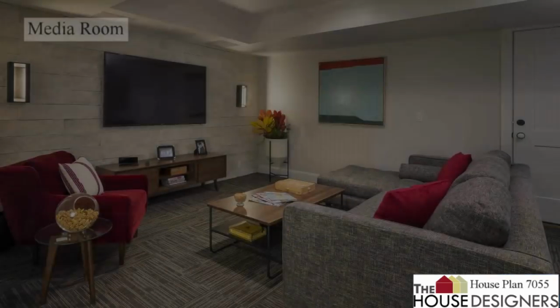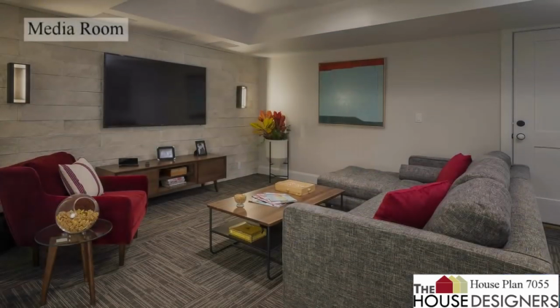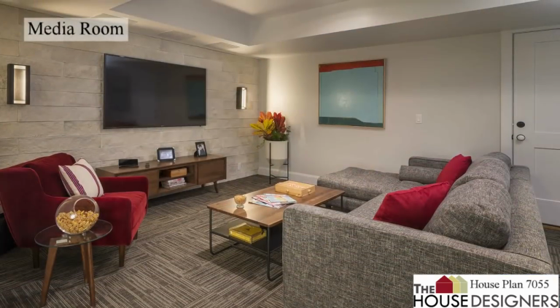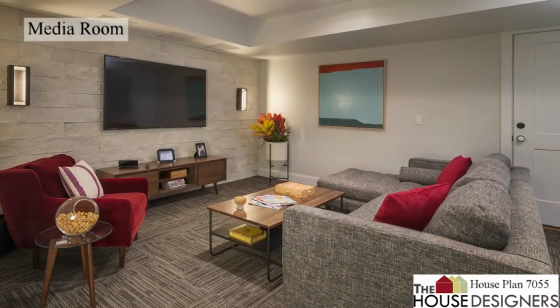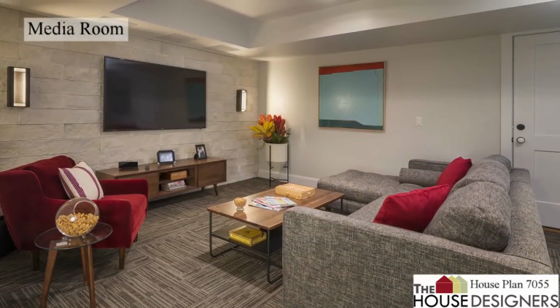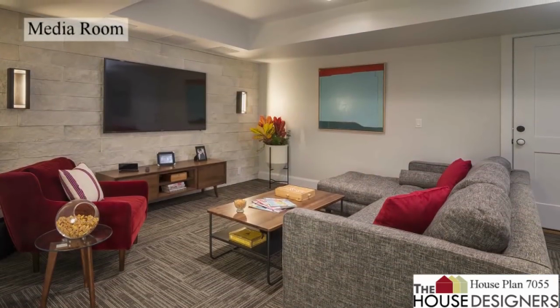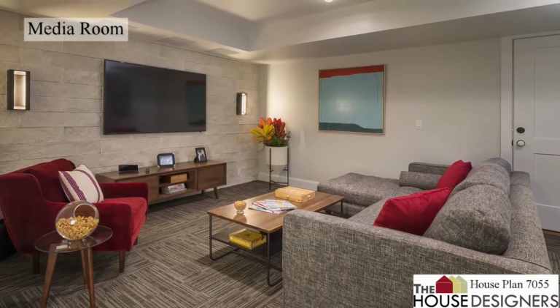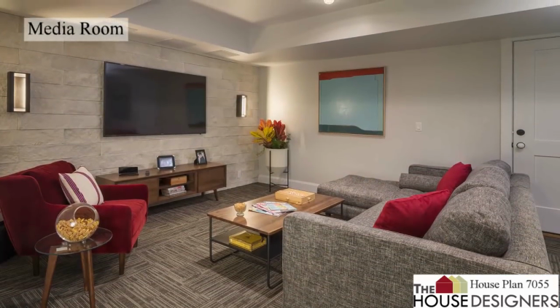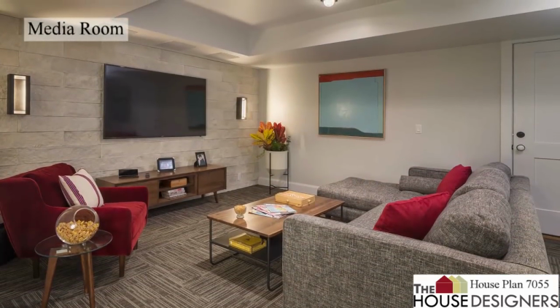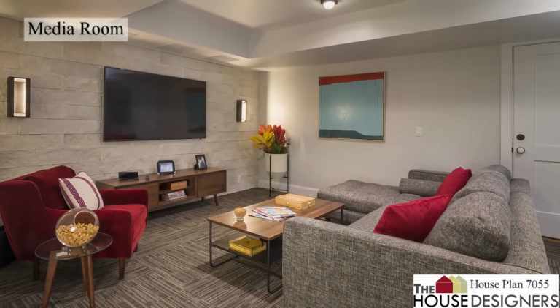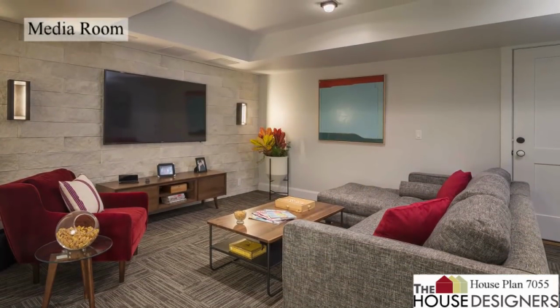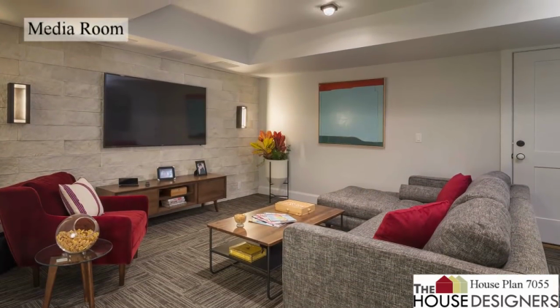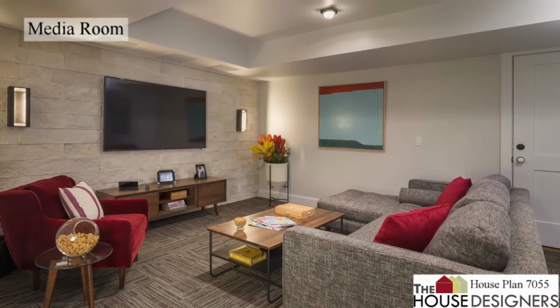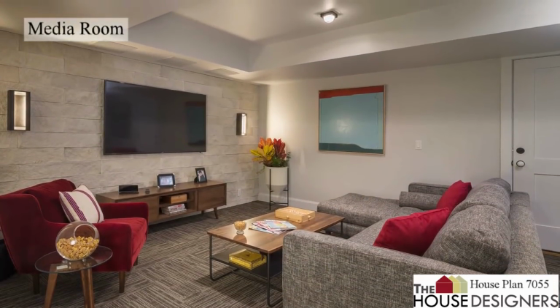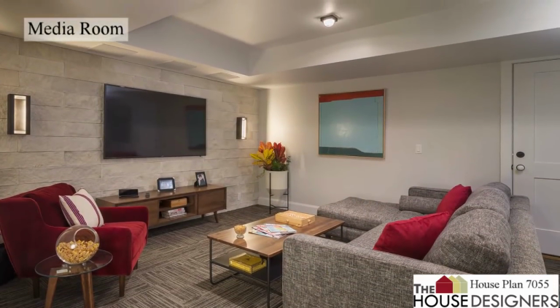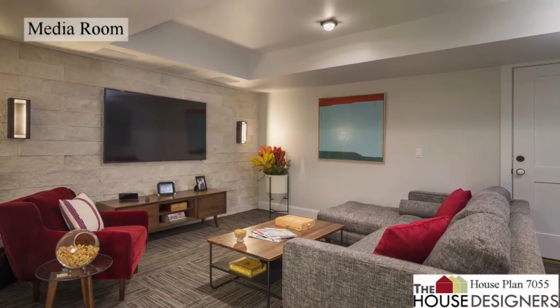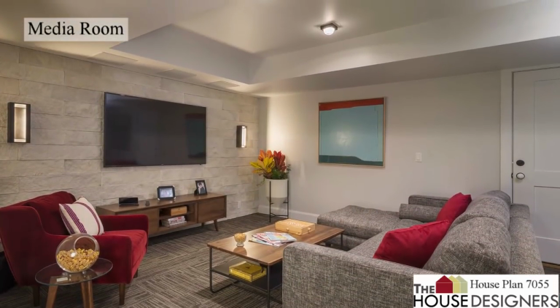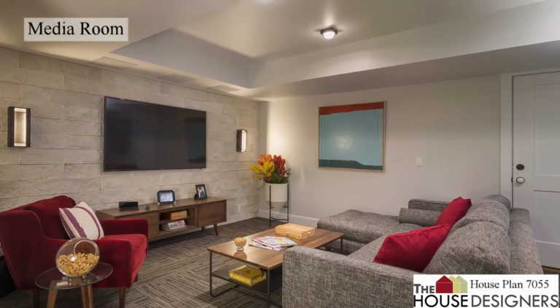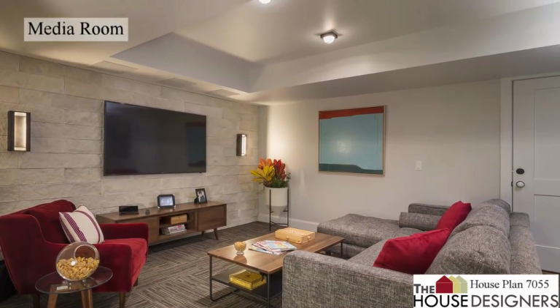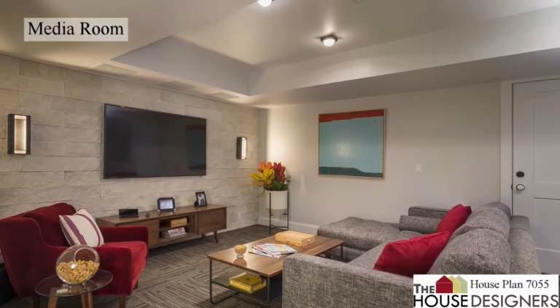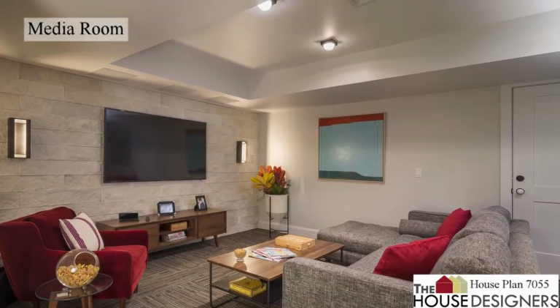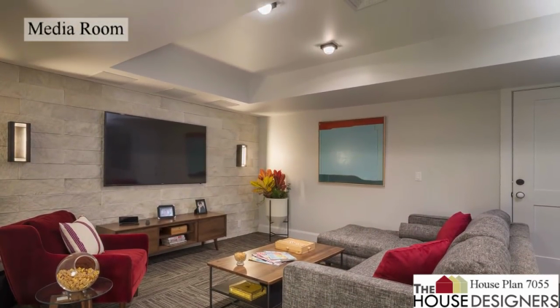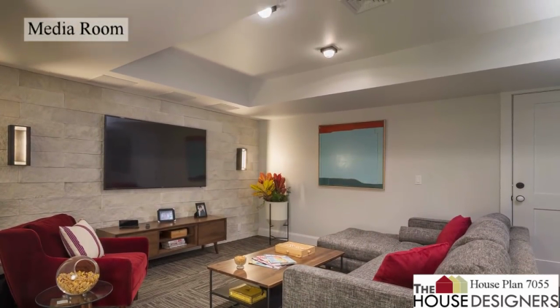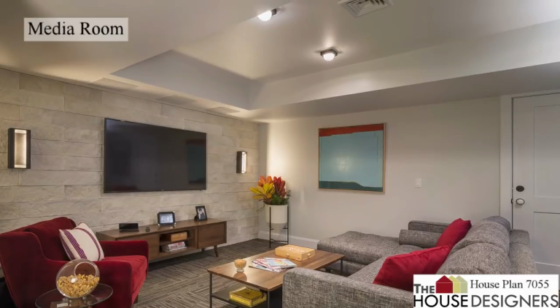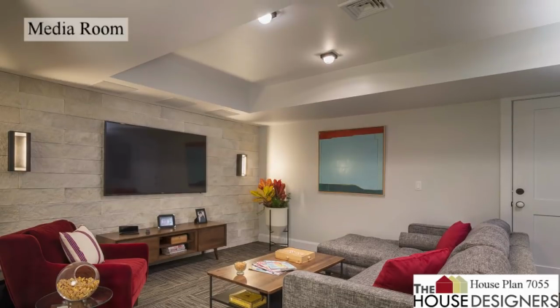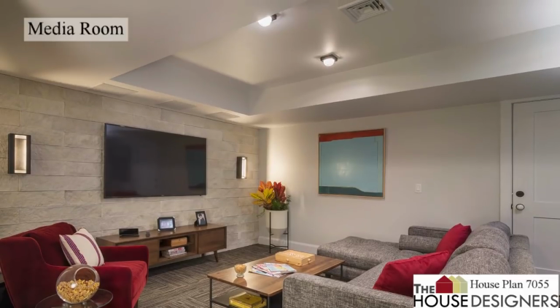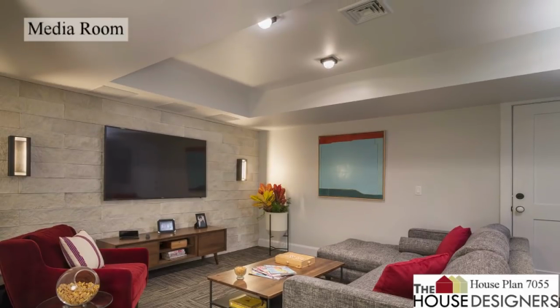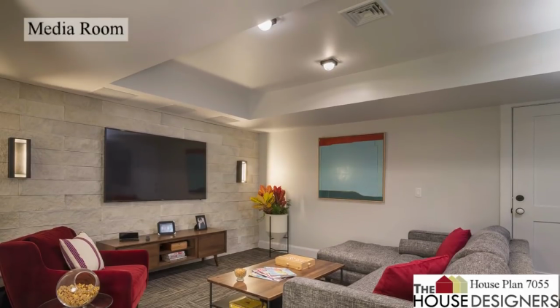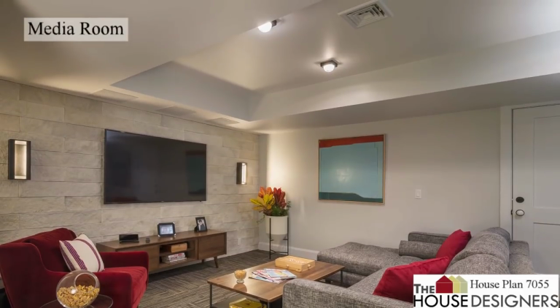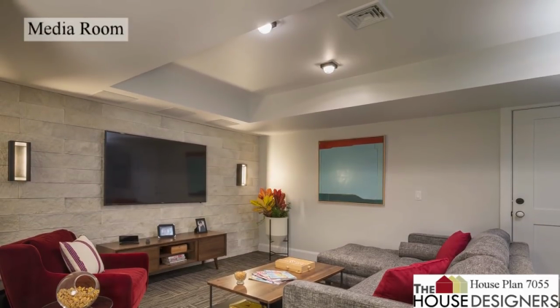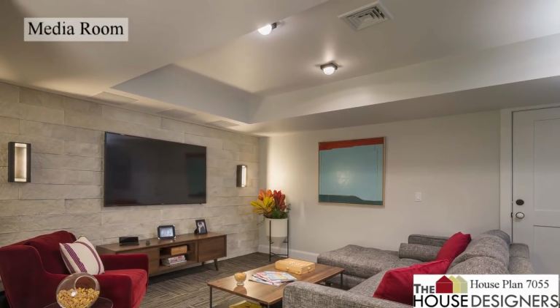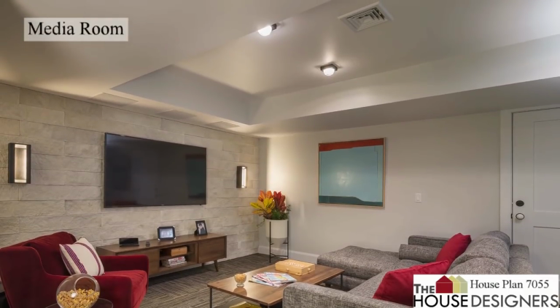The basement adds tons of extras including a media room, home gym, and even a sauna.